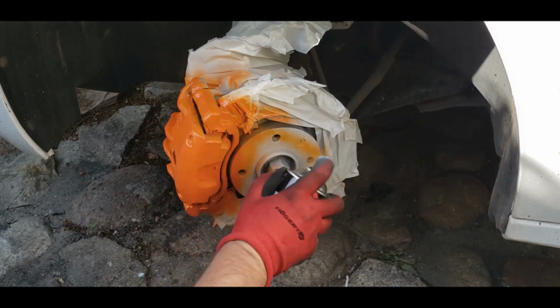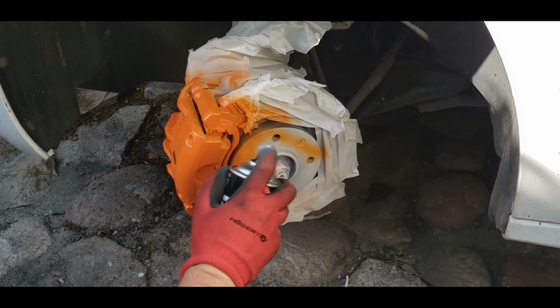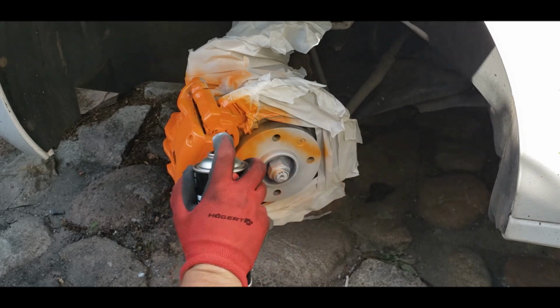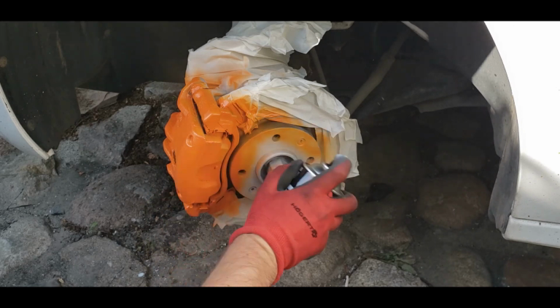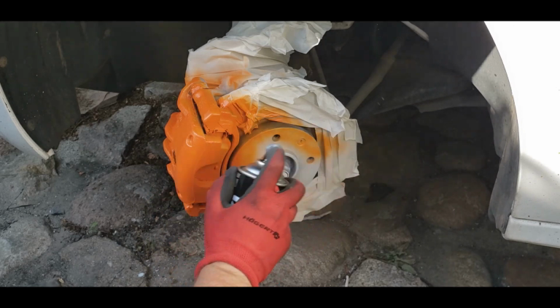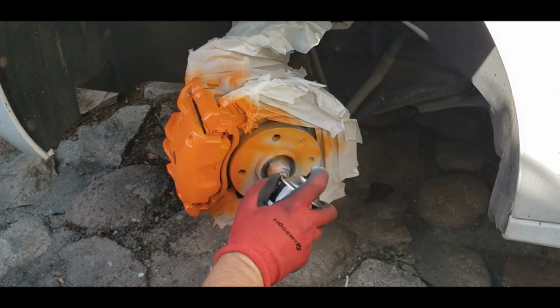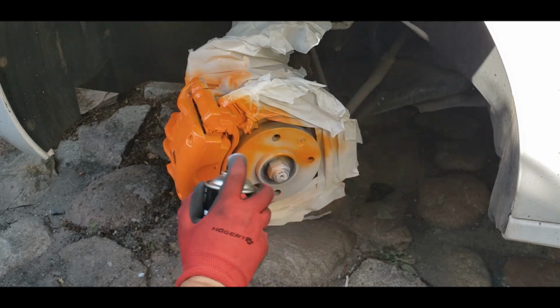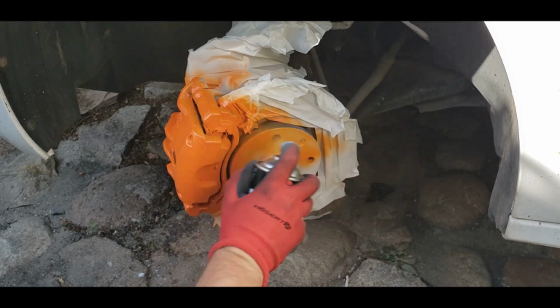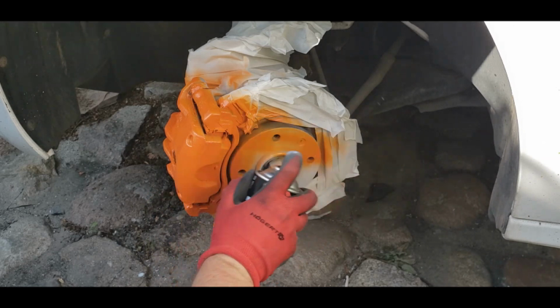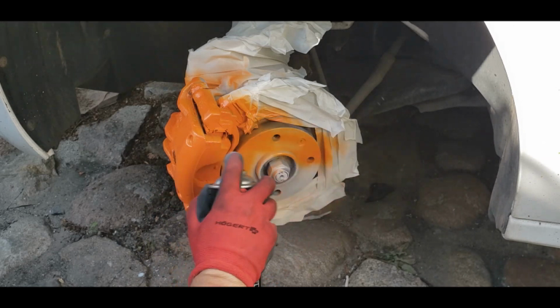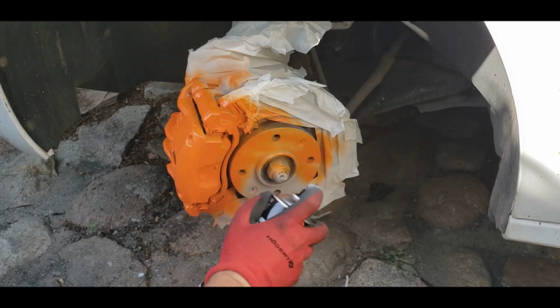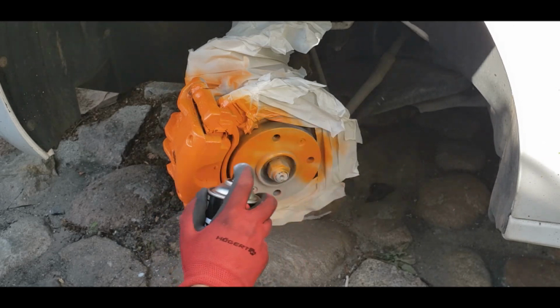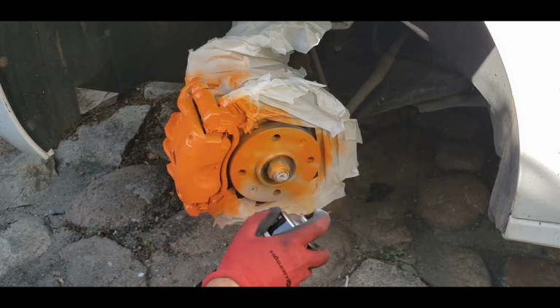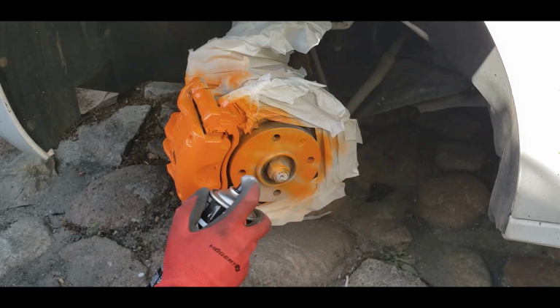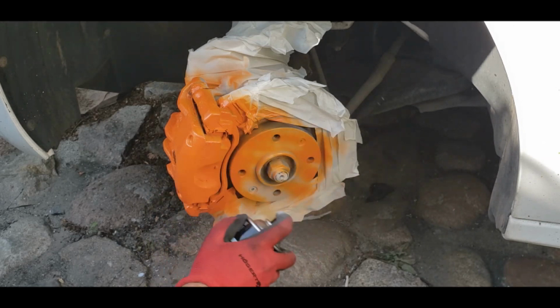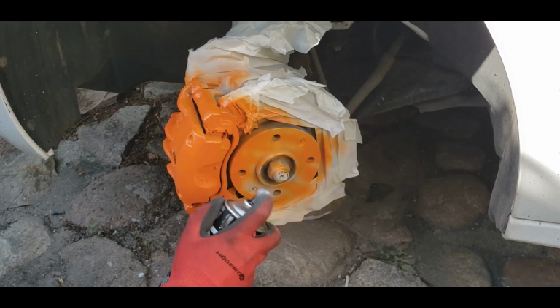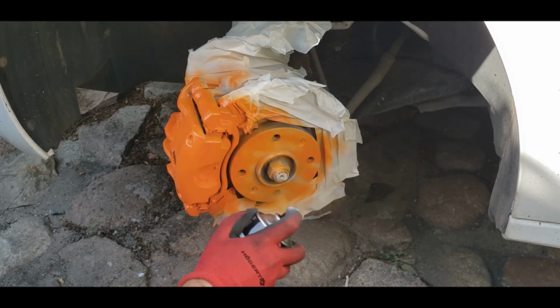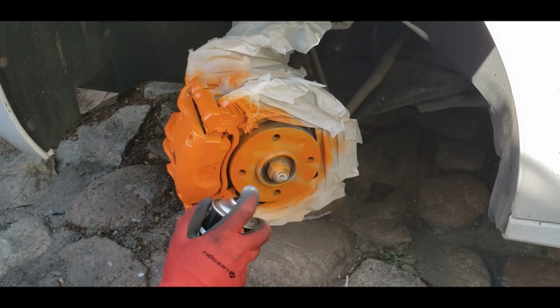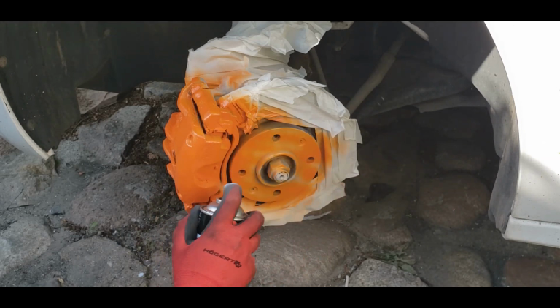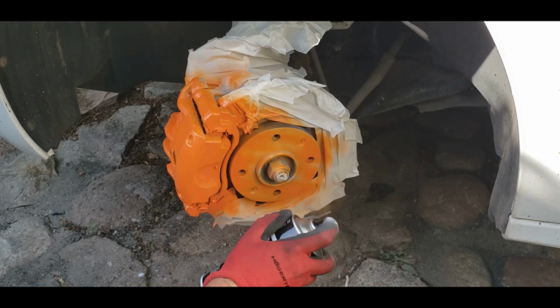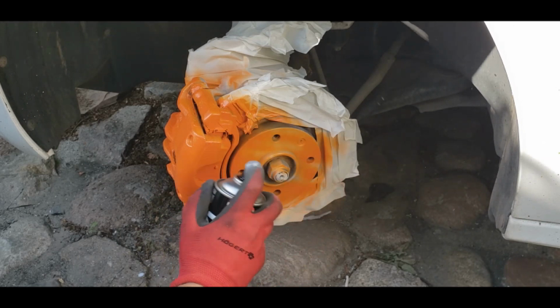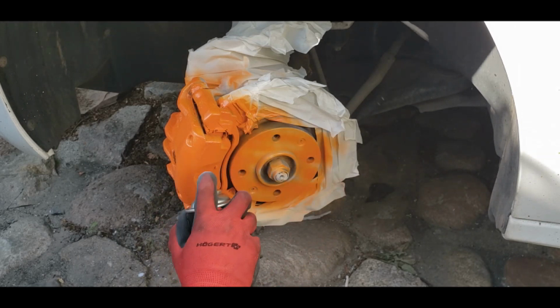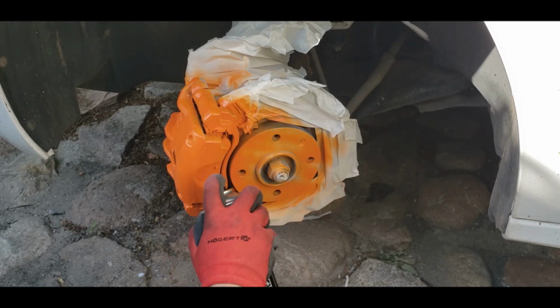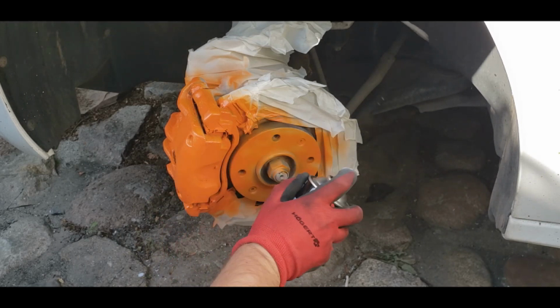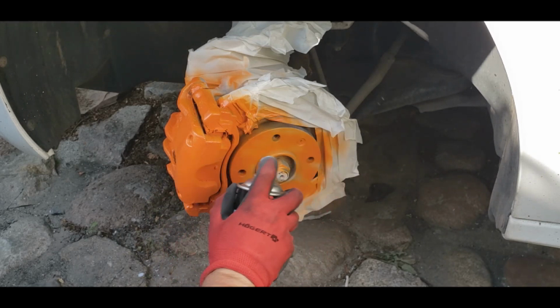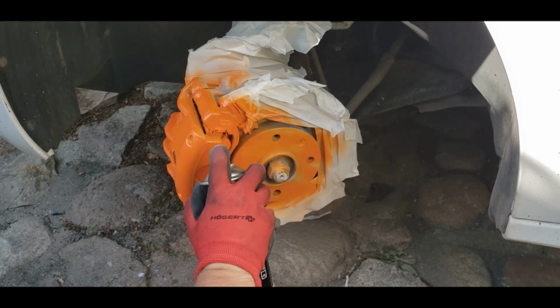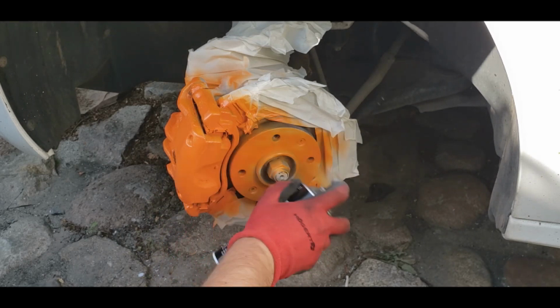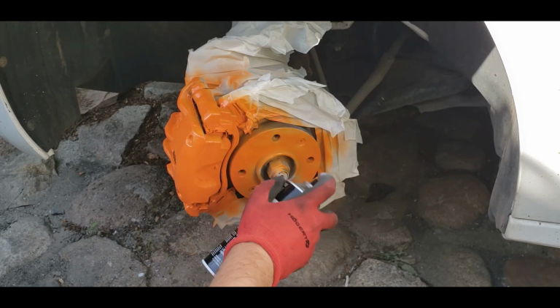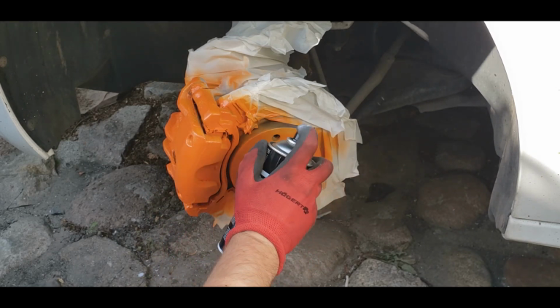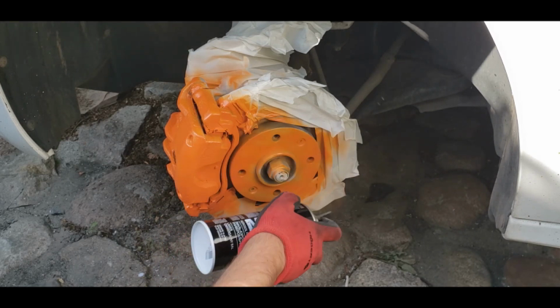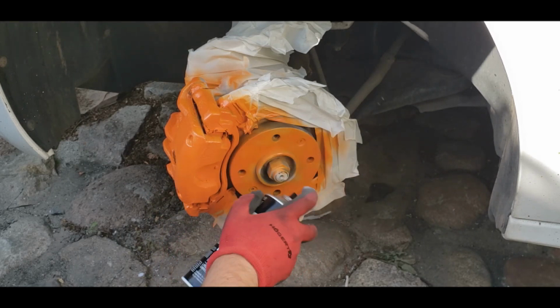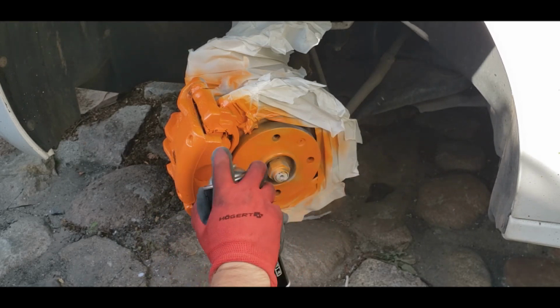I've decided to paint this part of the brake disc too, because I found little pieces of rust on its surface.